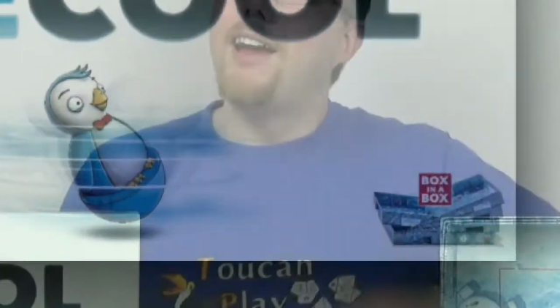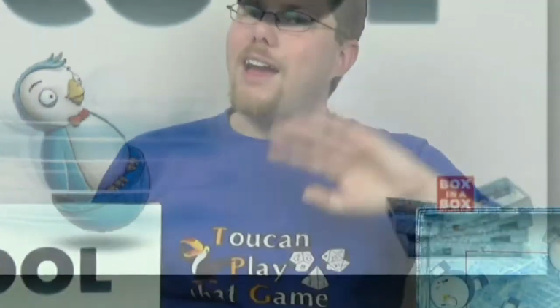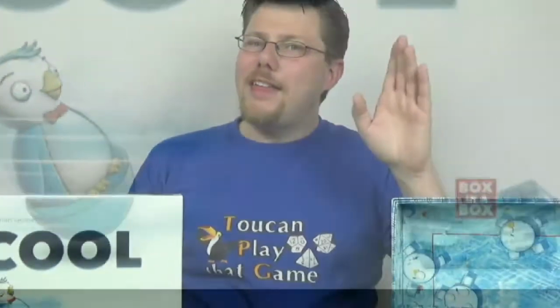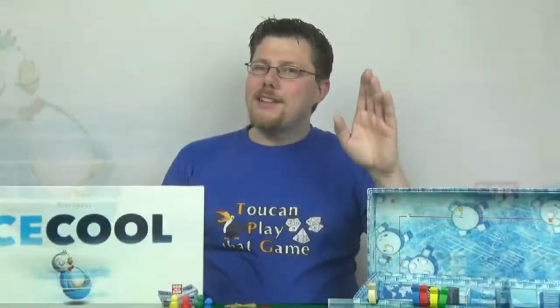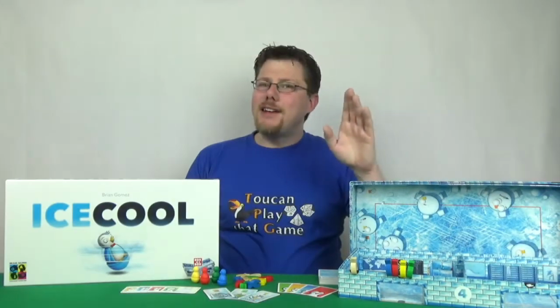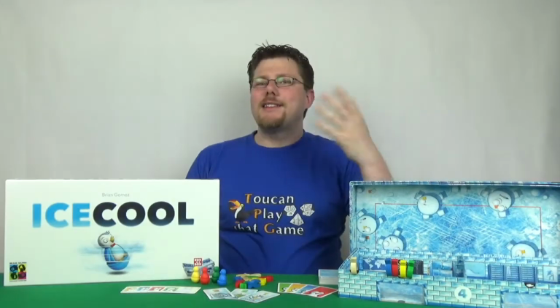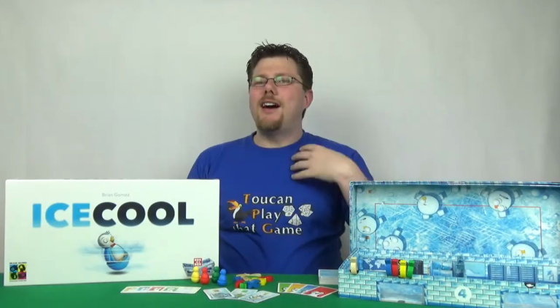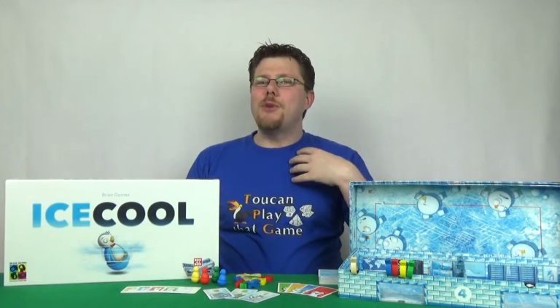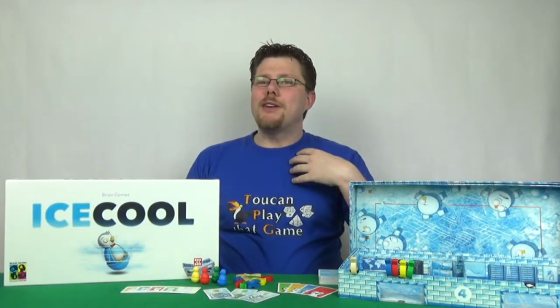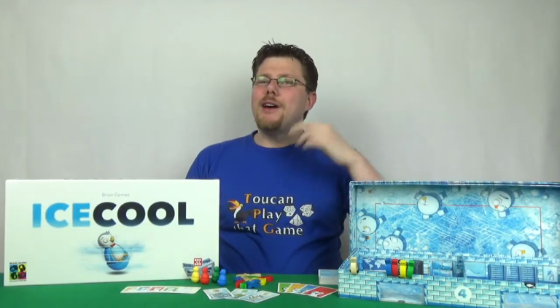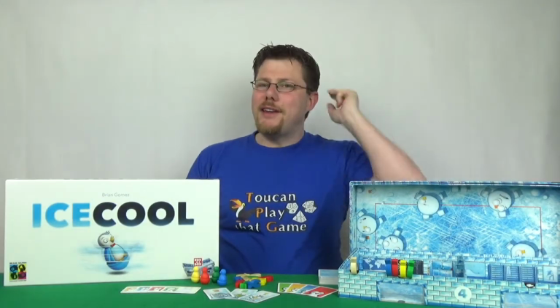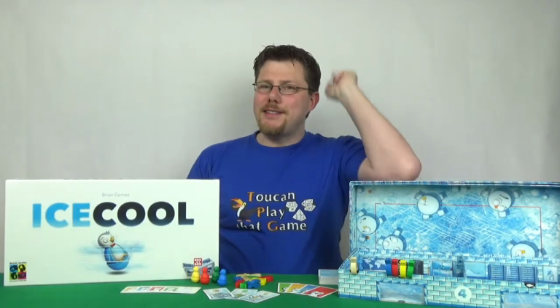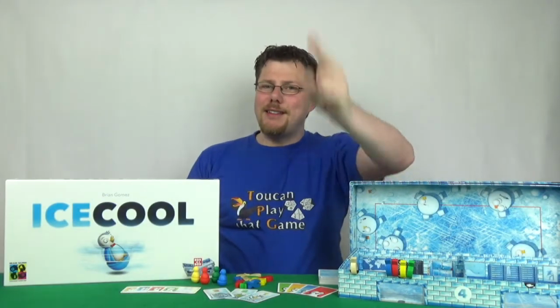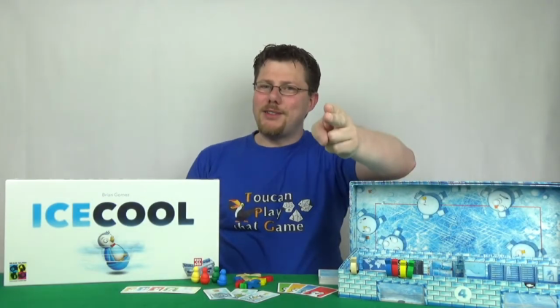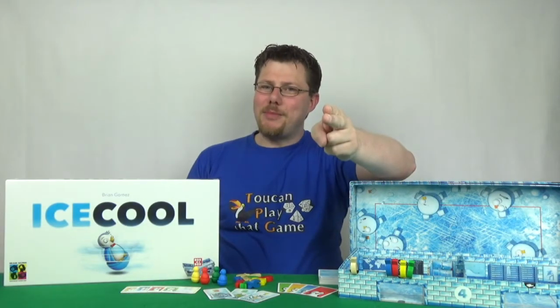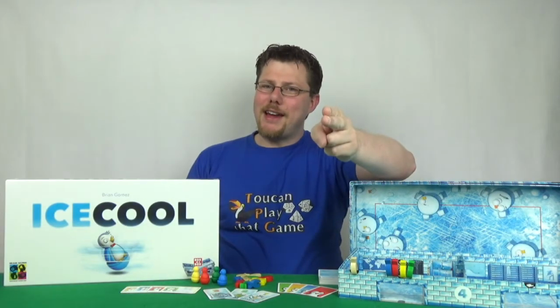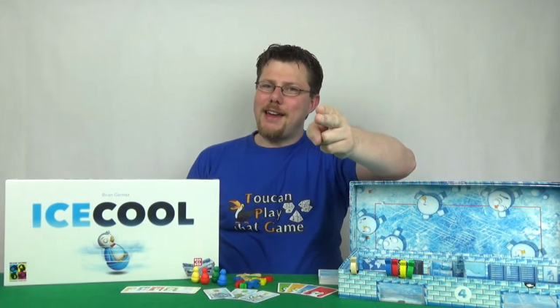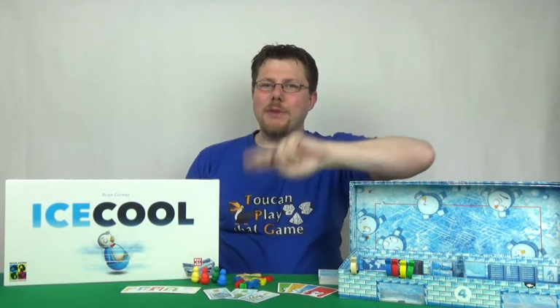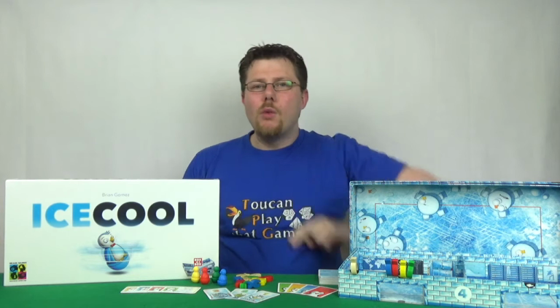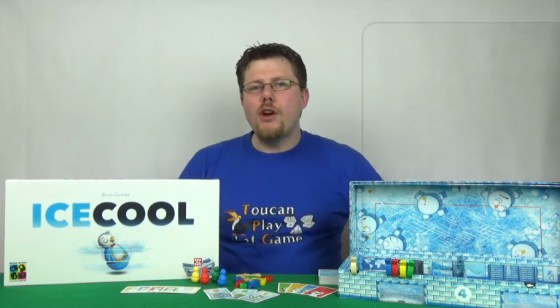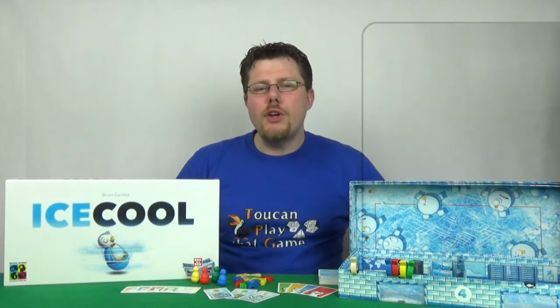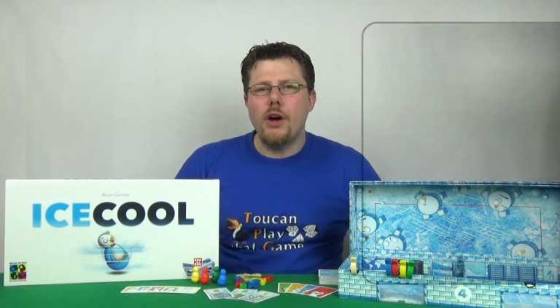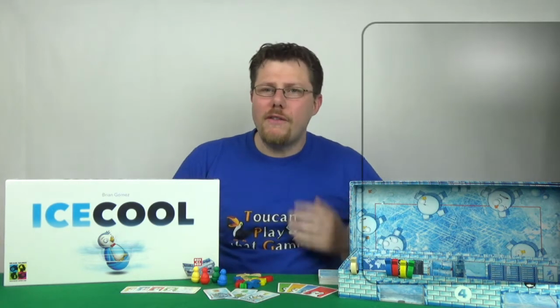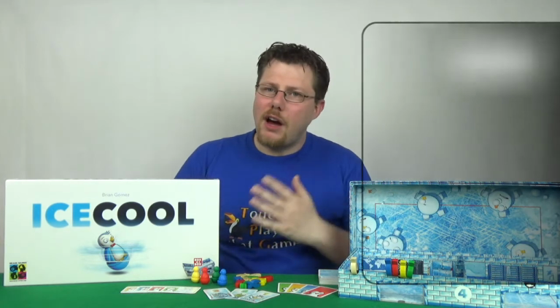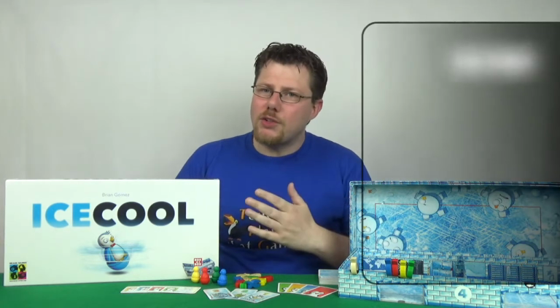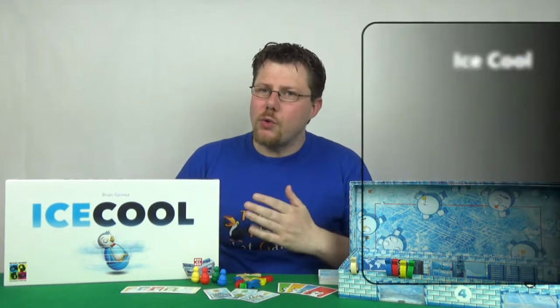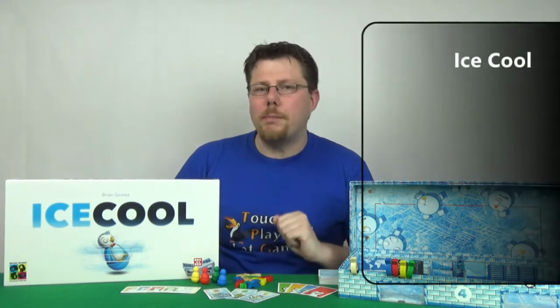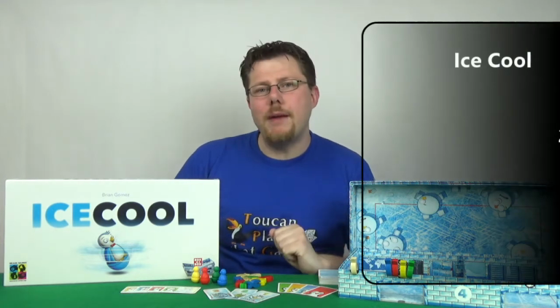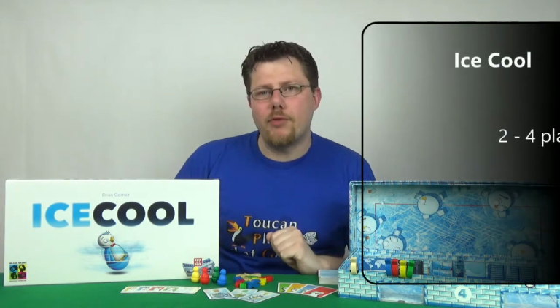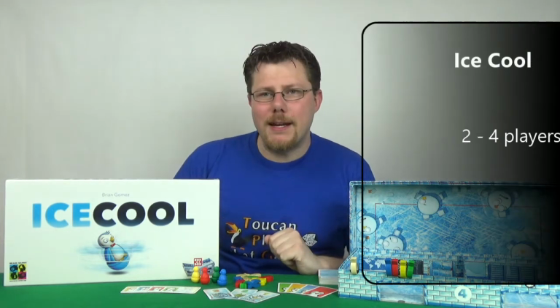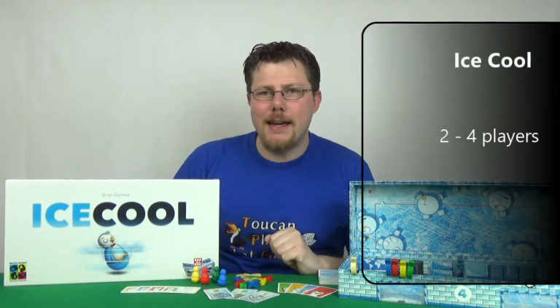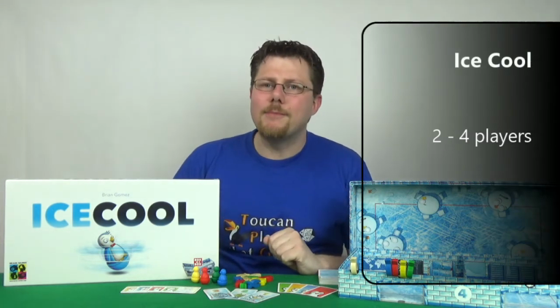Hey there Internets, I'm Michael and this is 2CanPlayThatGame. We have a review of Ice Call by Braingames.